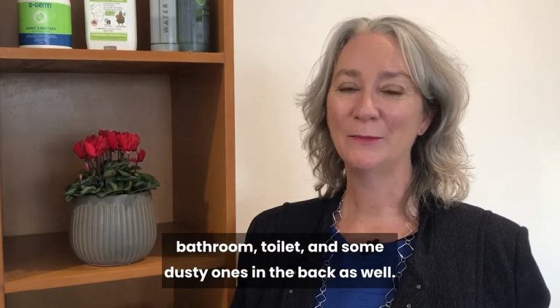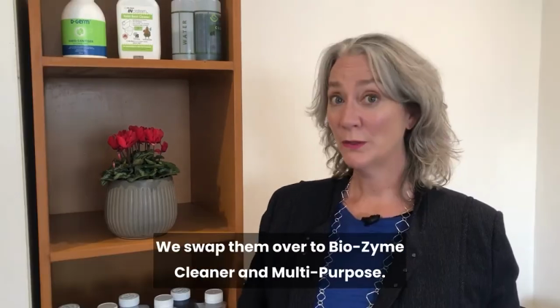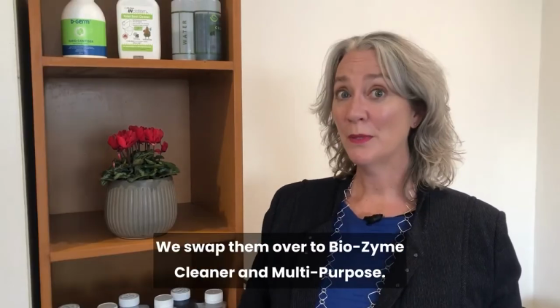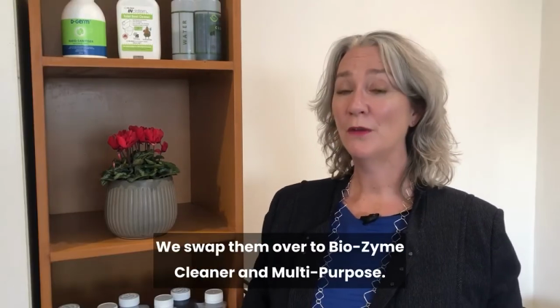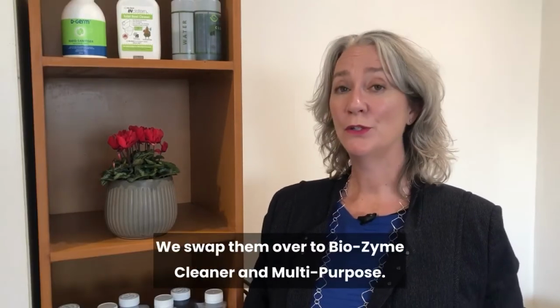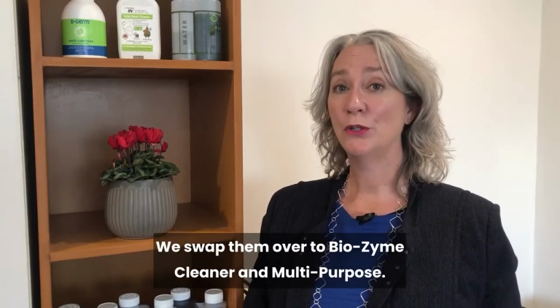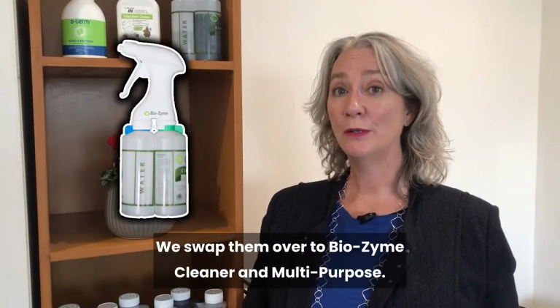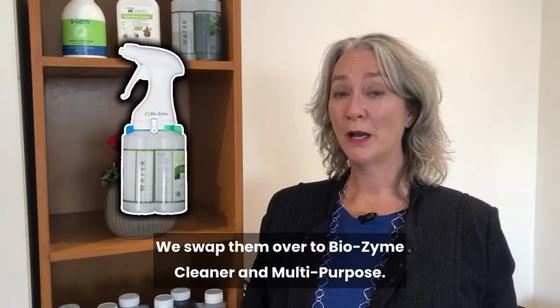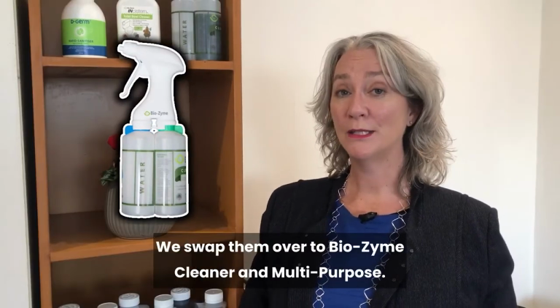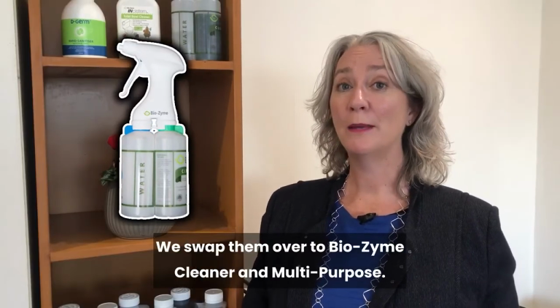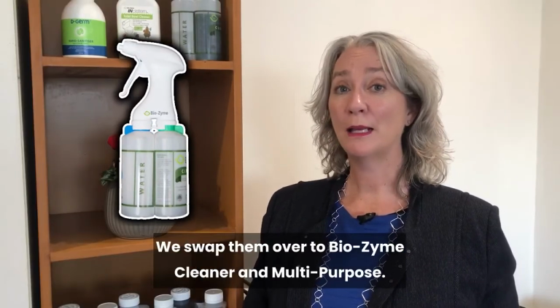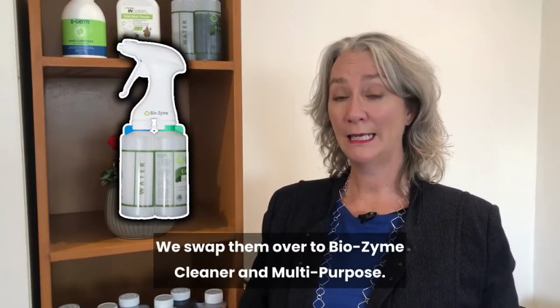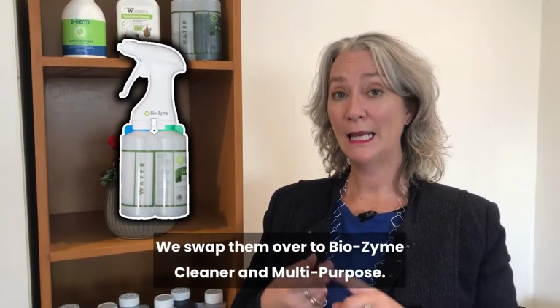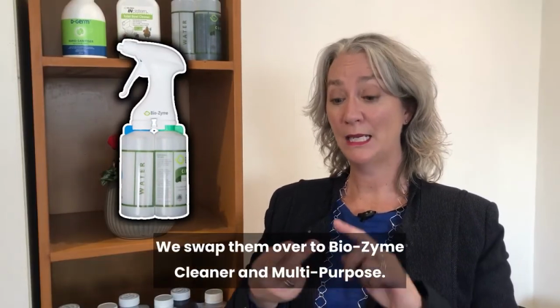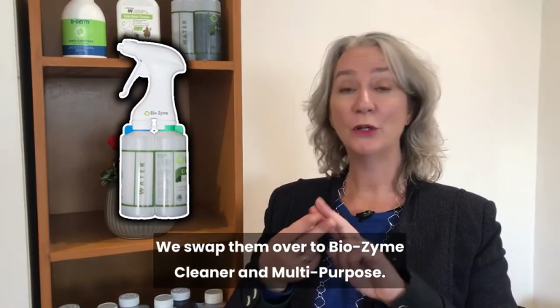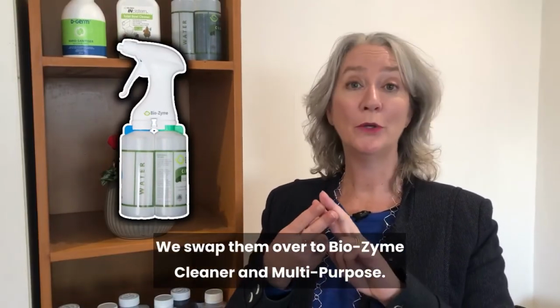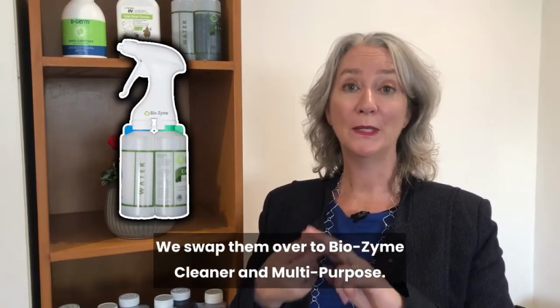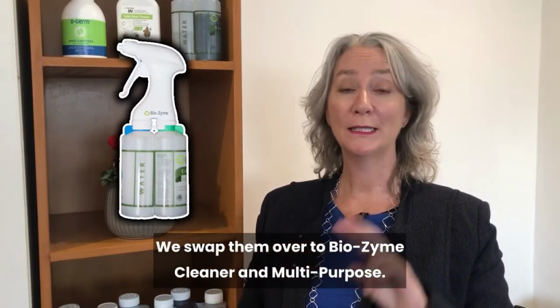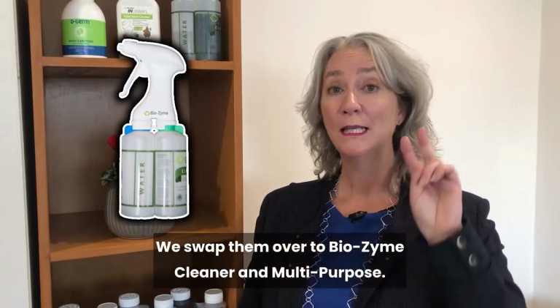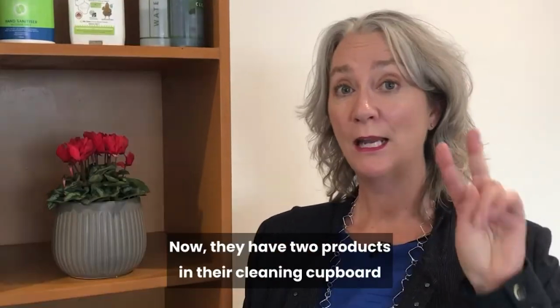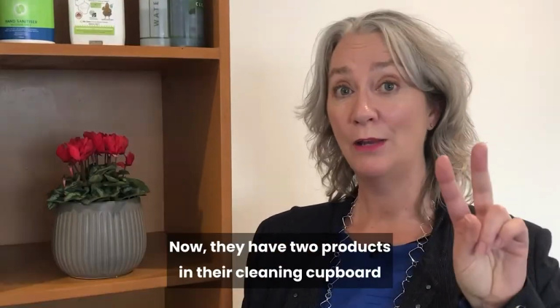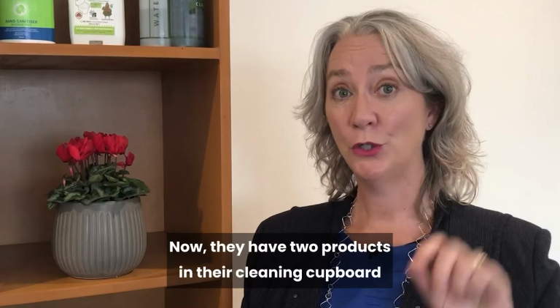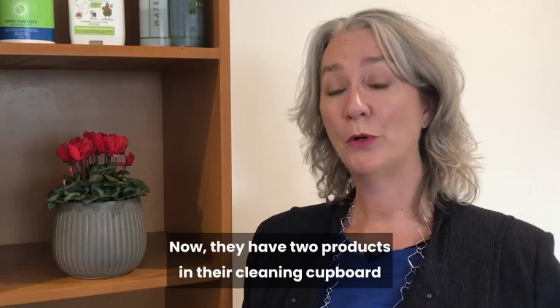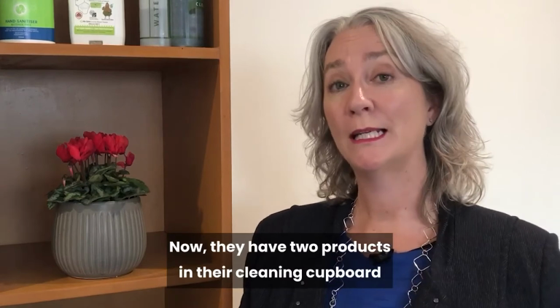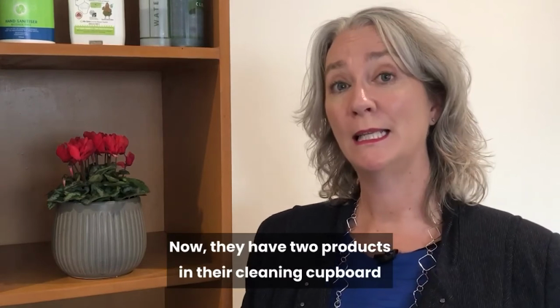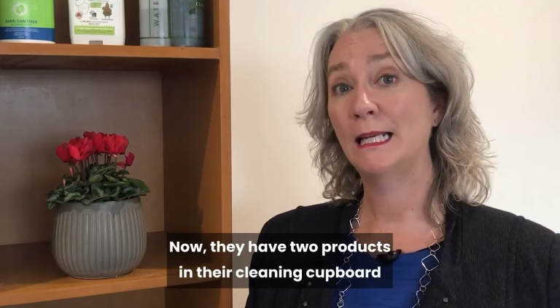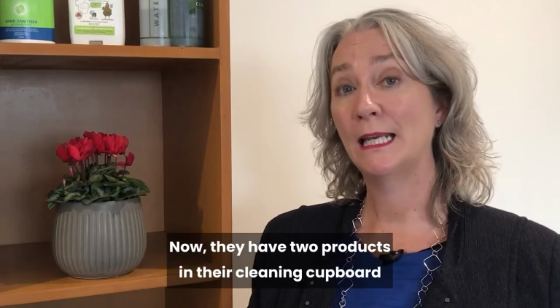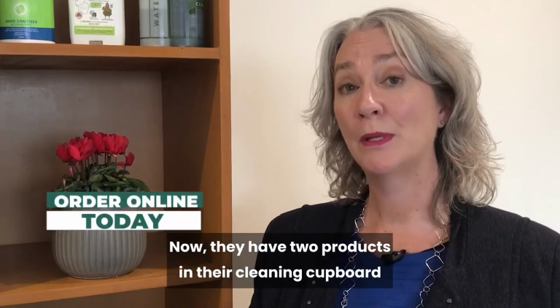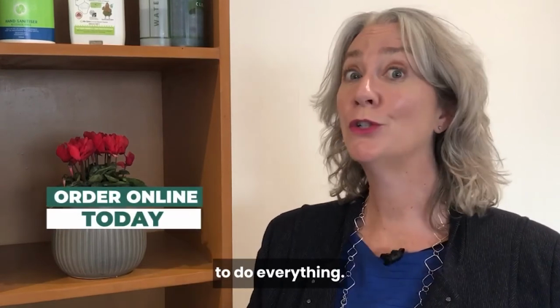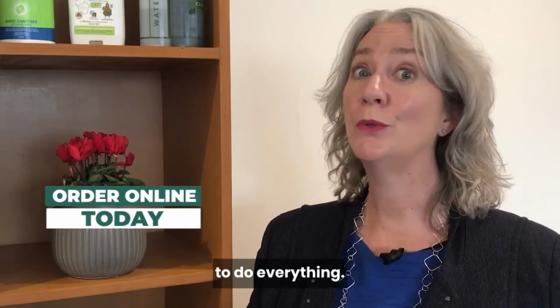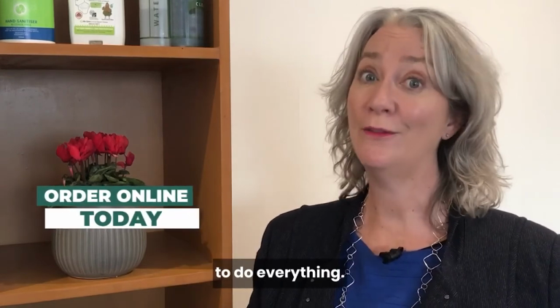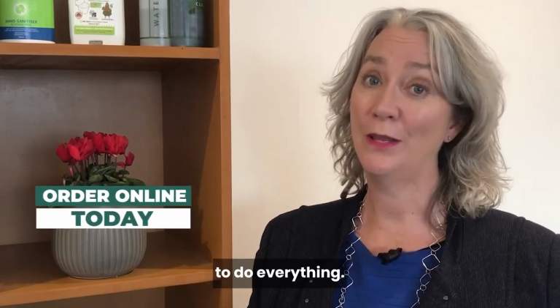We swapped them over to Biozyne cleaner and multi-purpose. Now there are just two products in their cleaning cupboard to do everything.